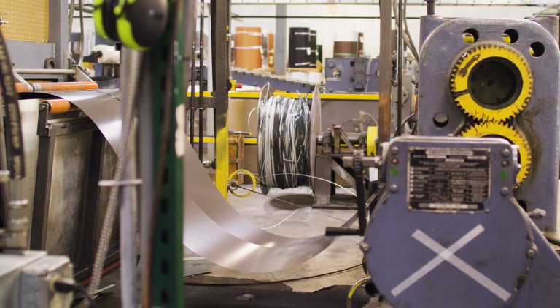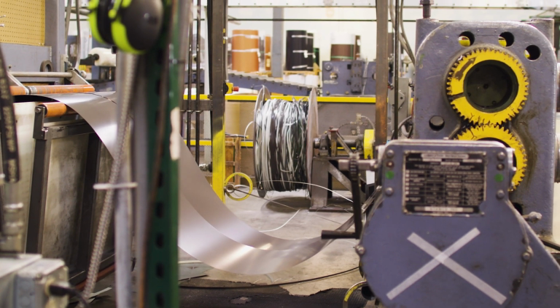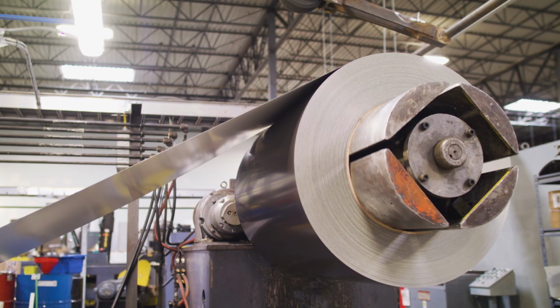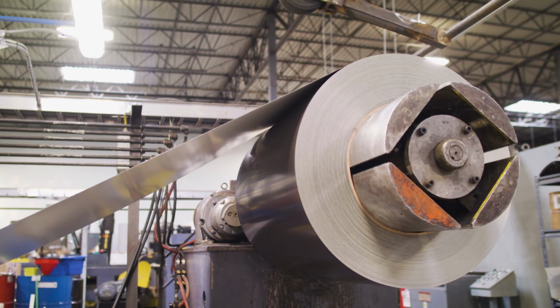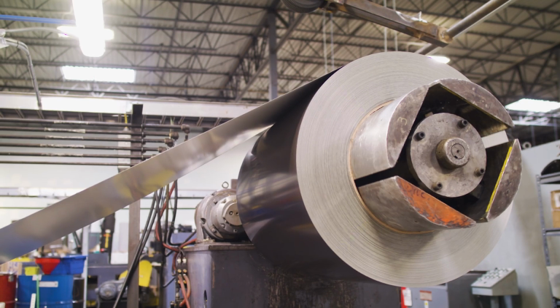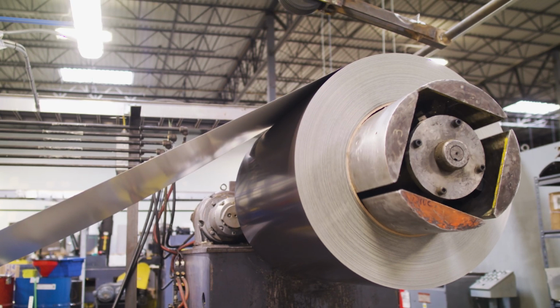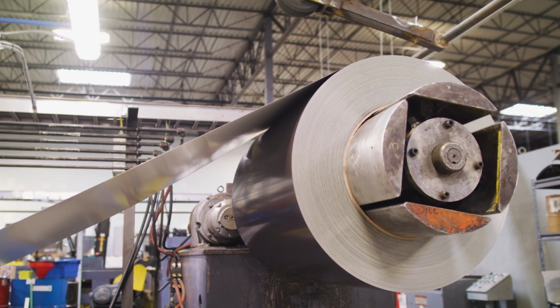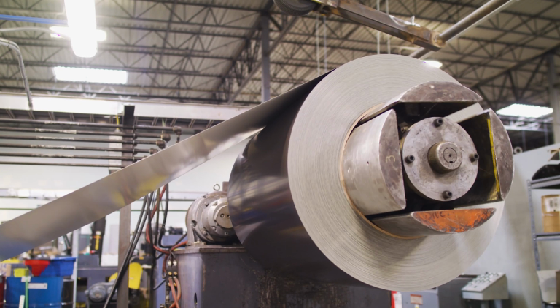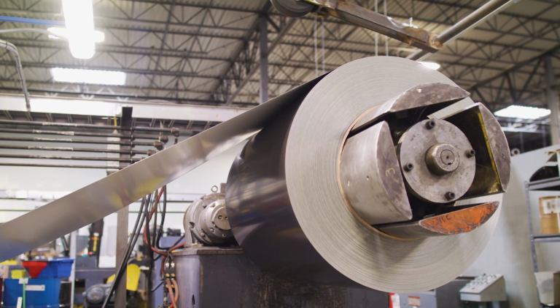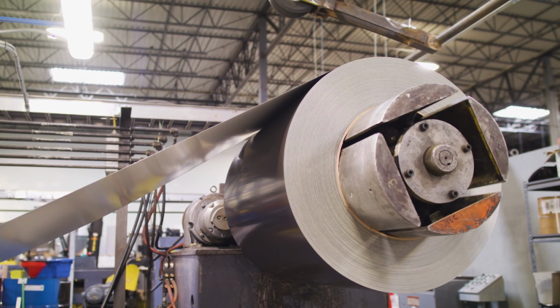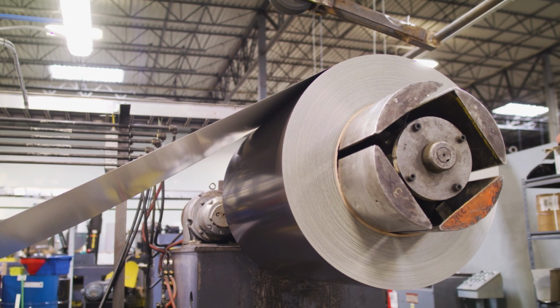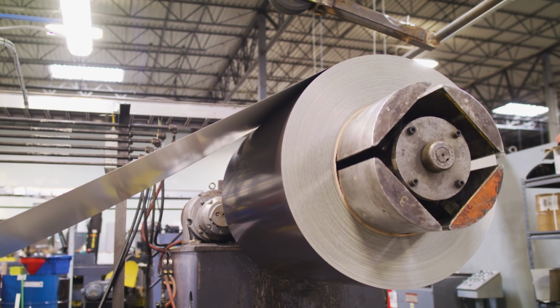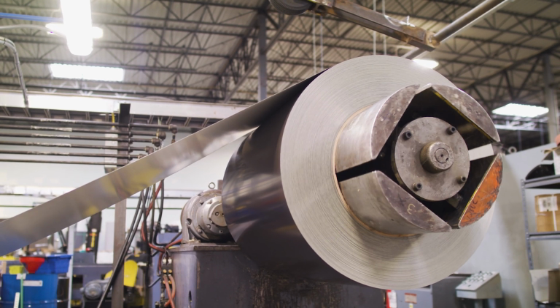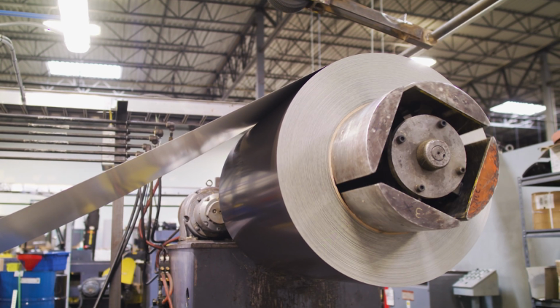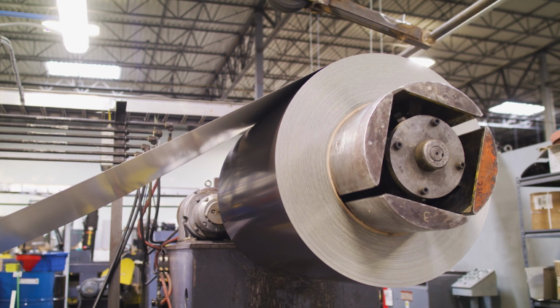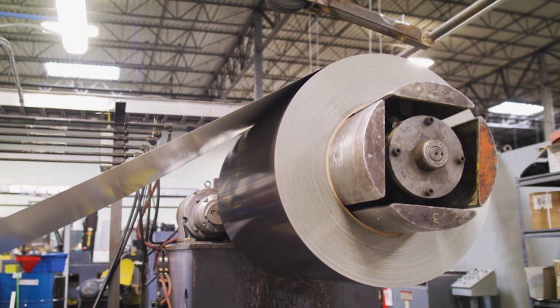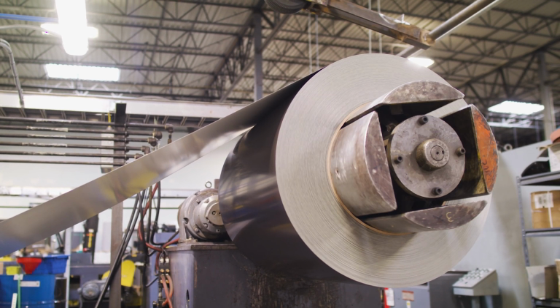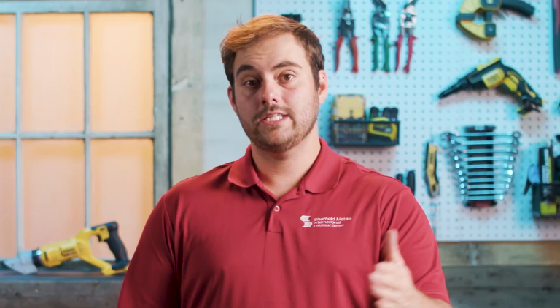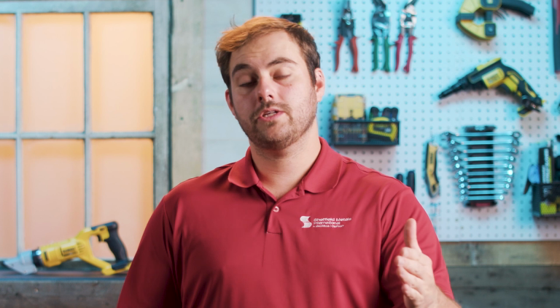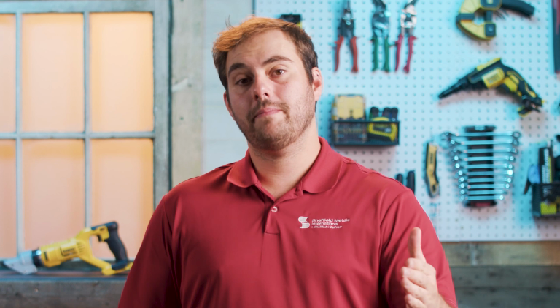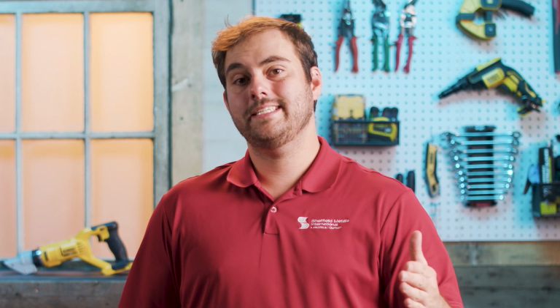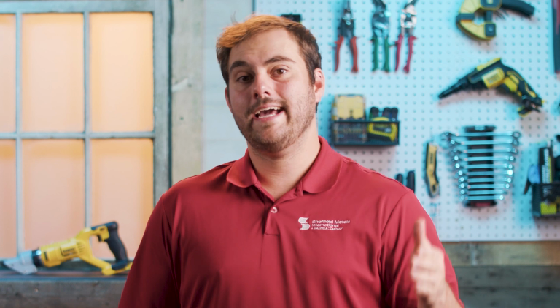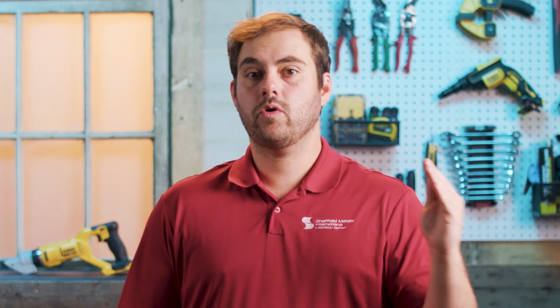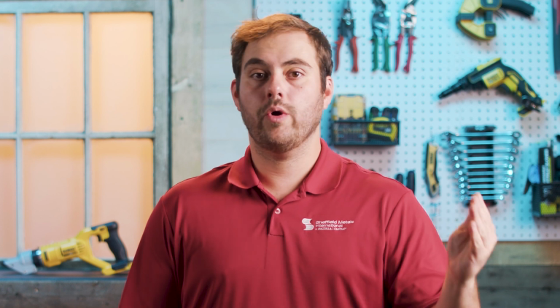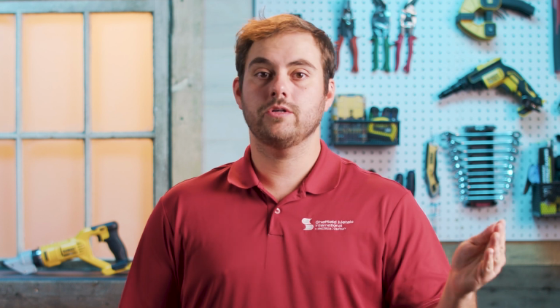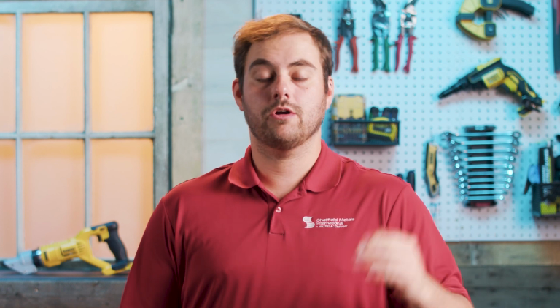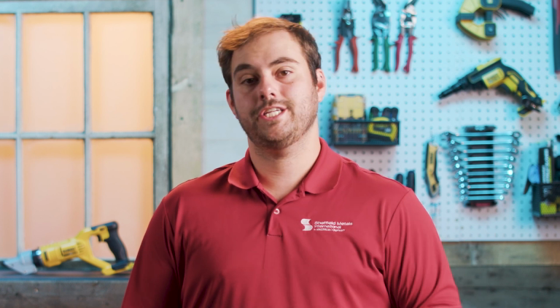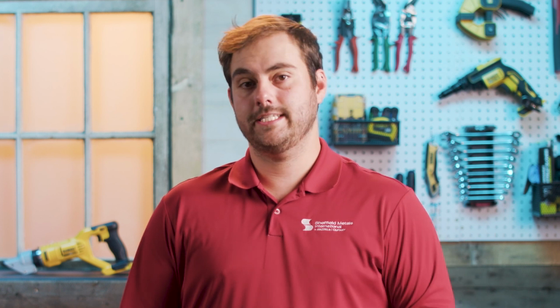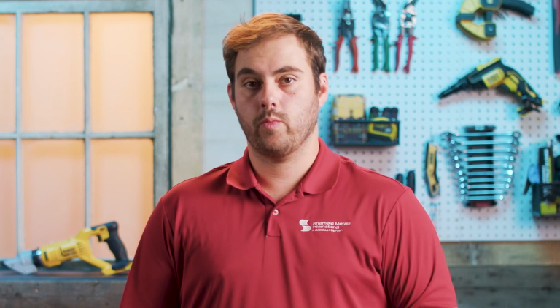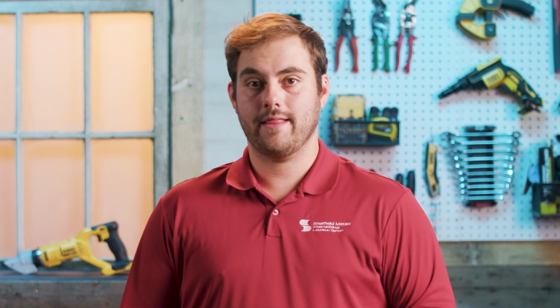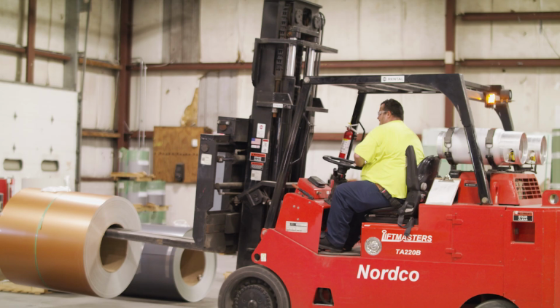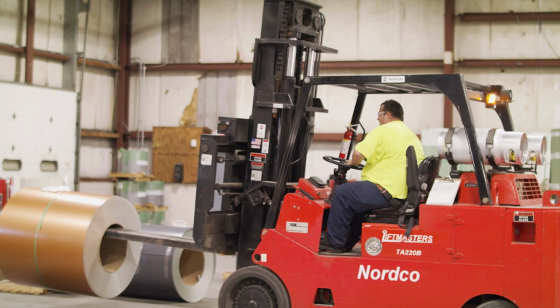Sheffield Metals' facility is made up of a cut-to-length line and a slitting line. This is where the coils and sheet orders are produced for customers. Let's start by seeing how coils are slit to width.